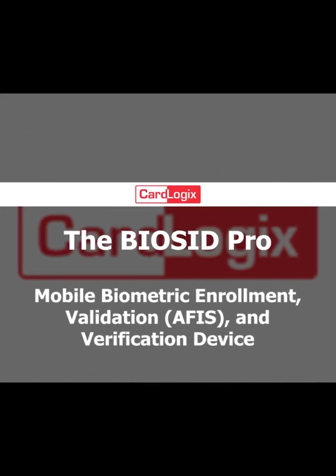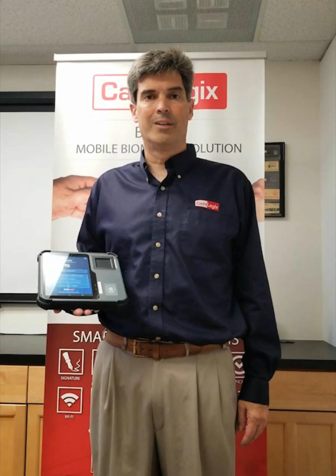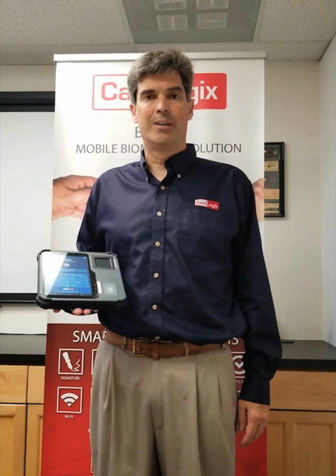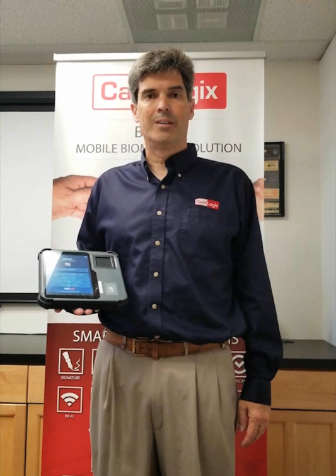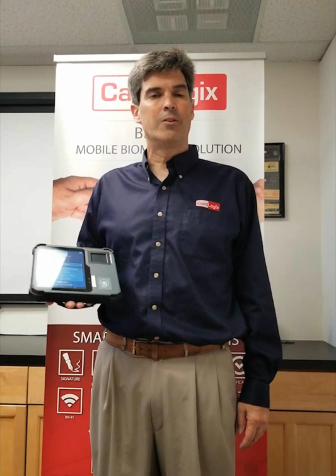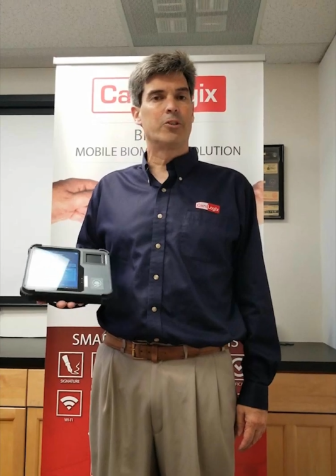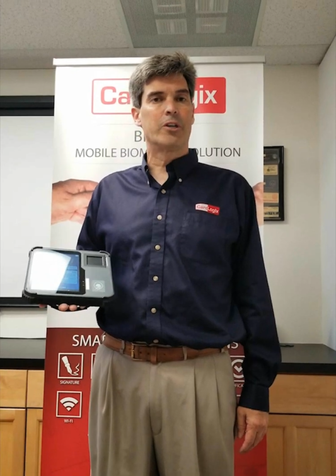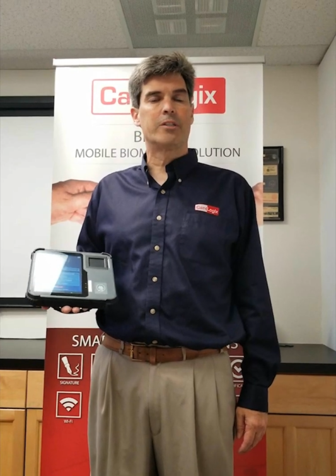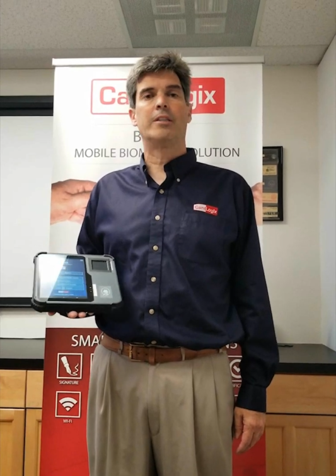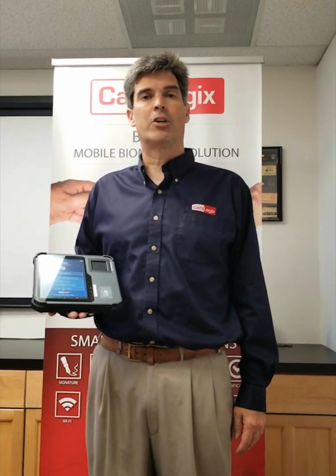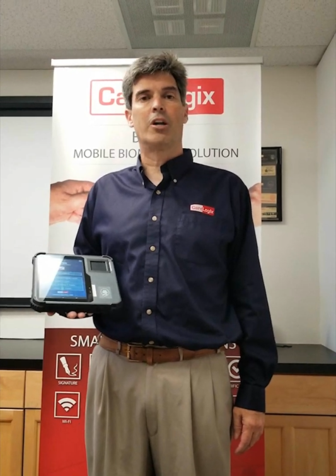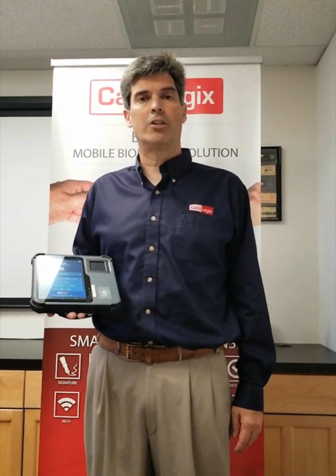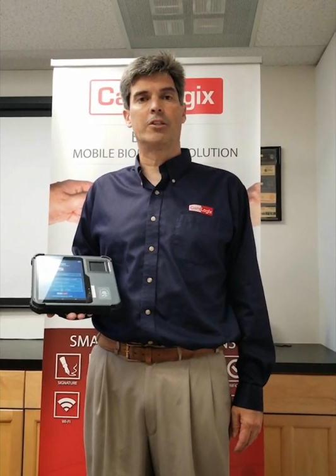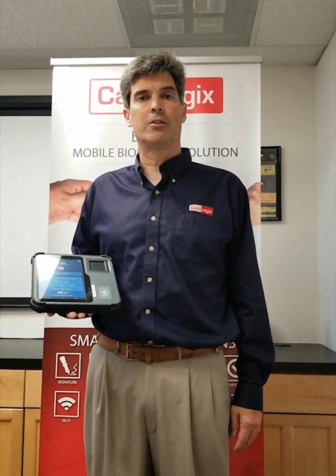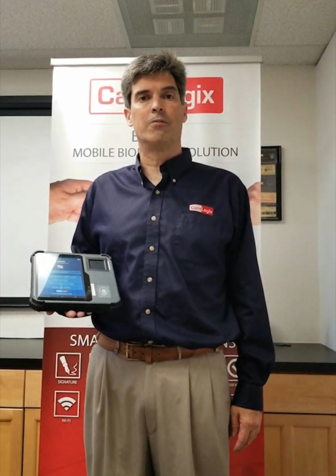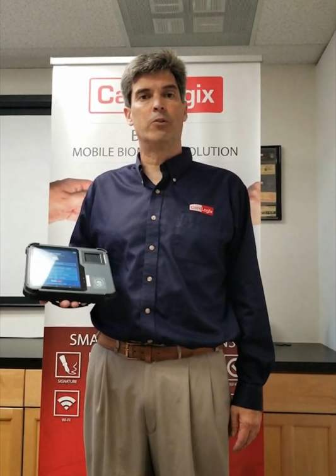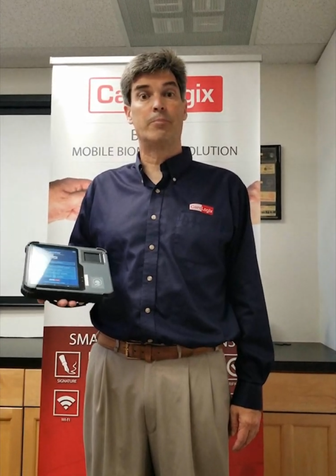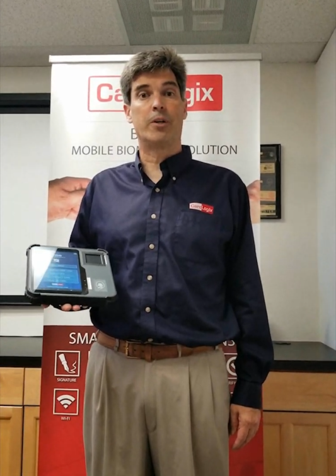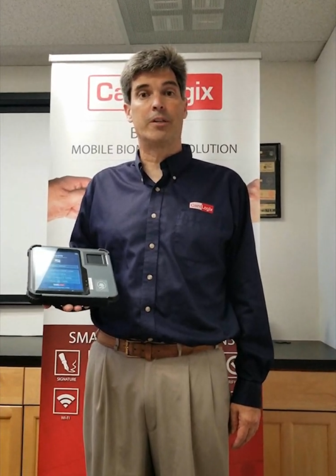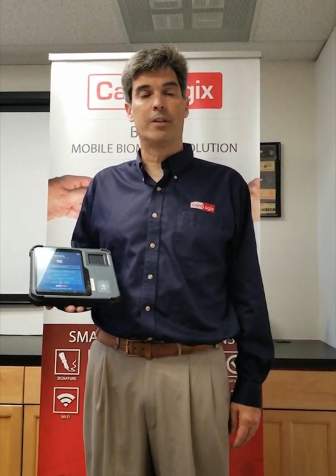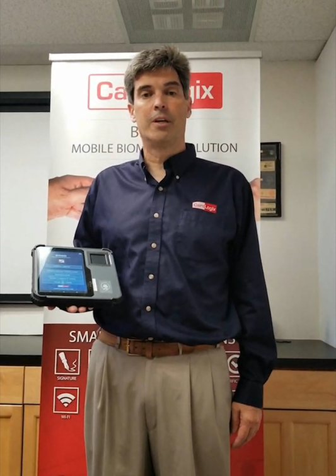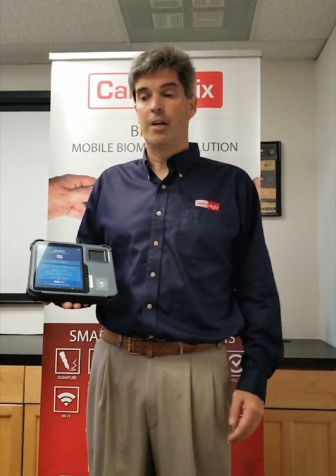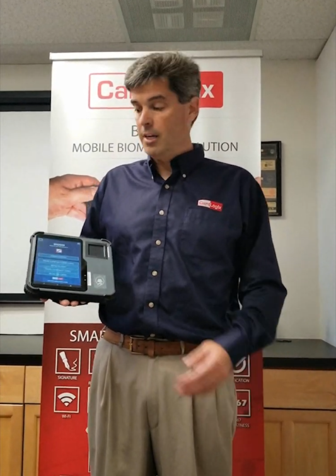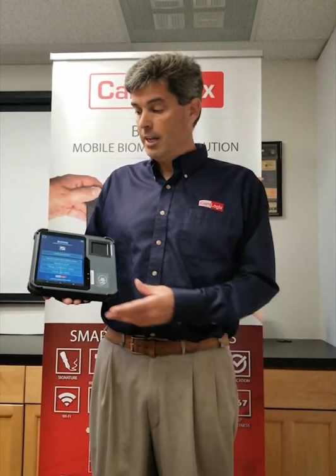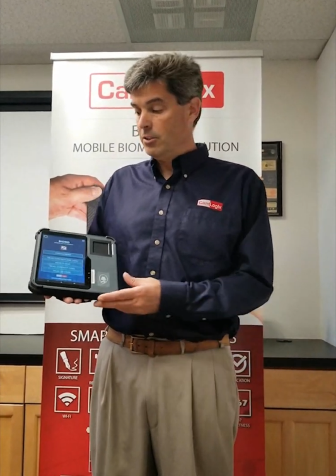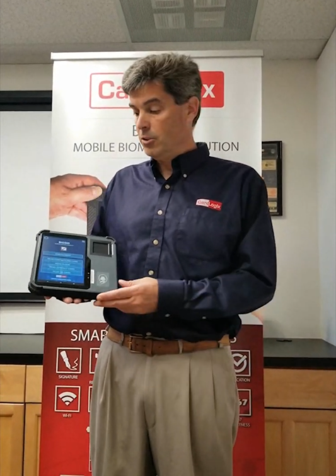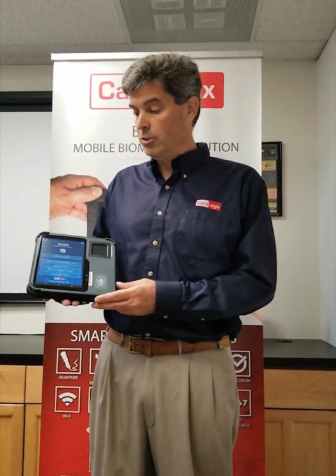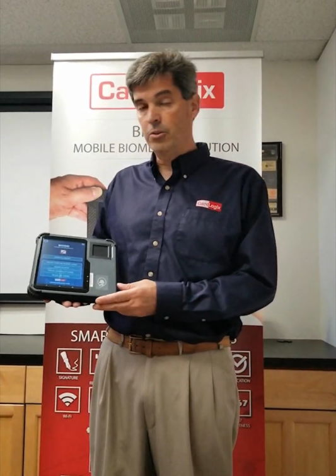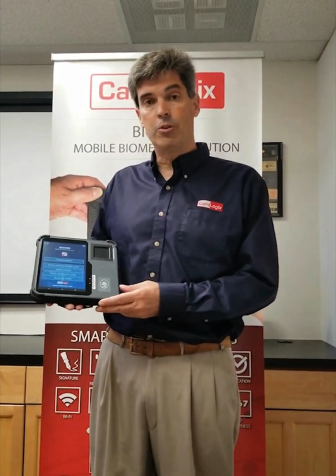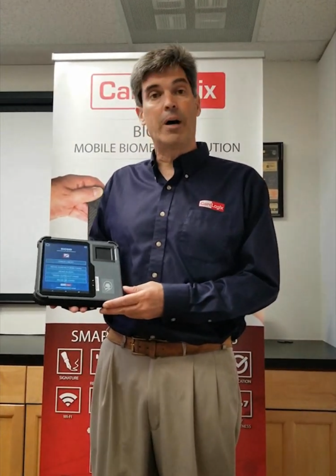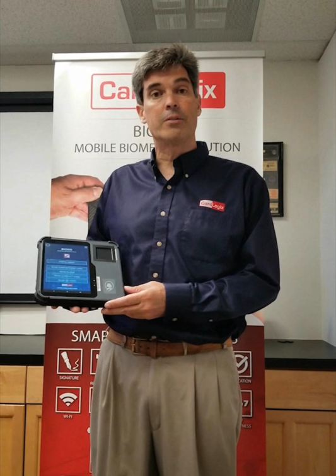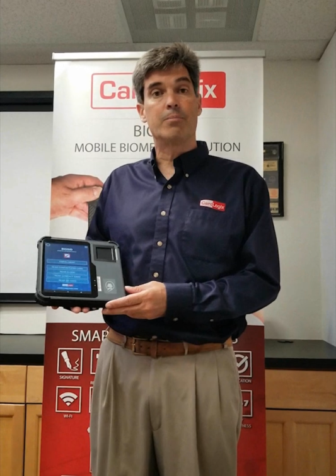Thank you for joining us at the CarLogix video demonstration. Here I'd like to introduce you to the BioSafe Pro.